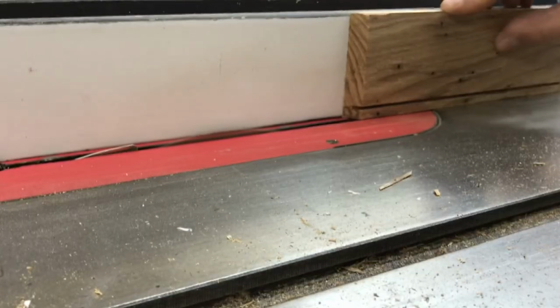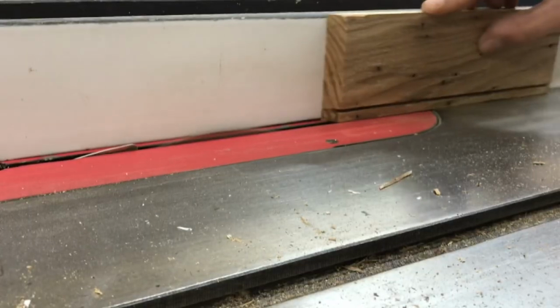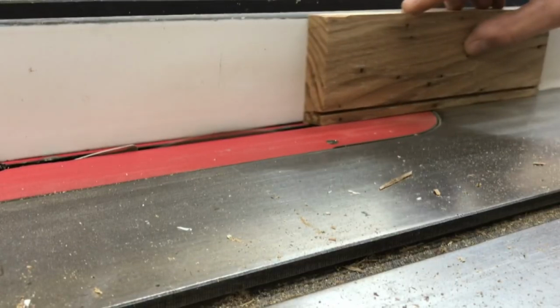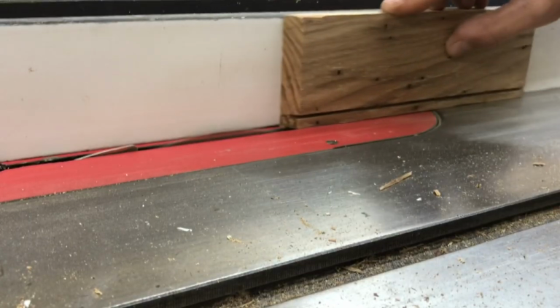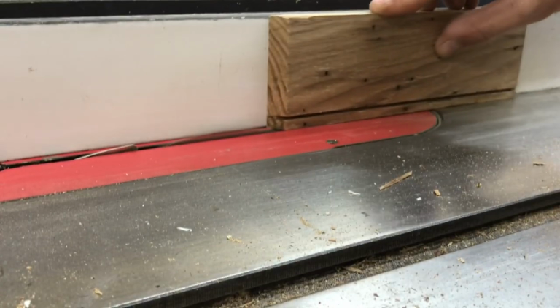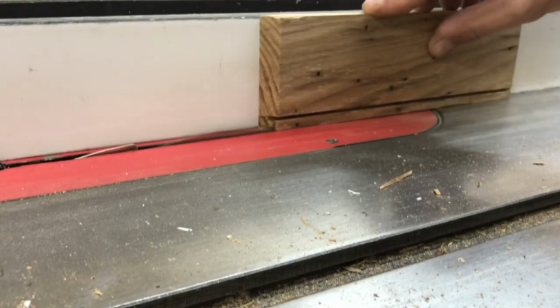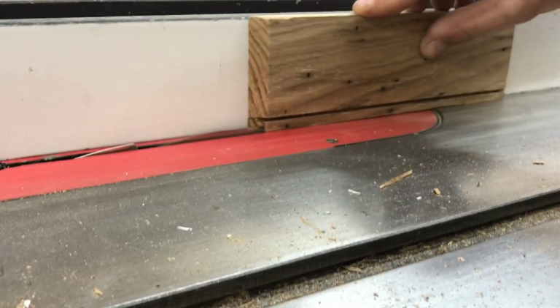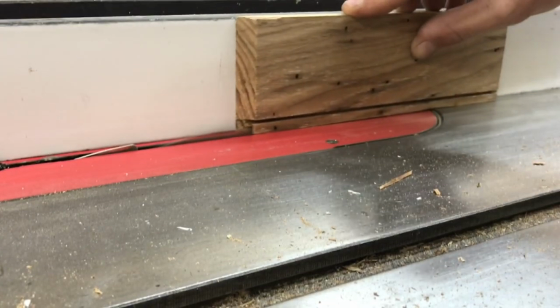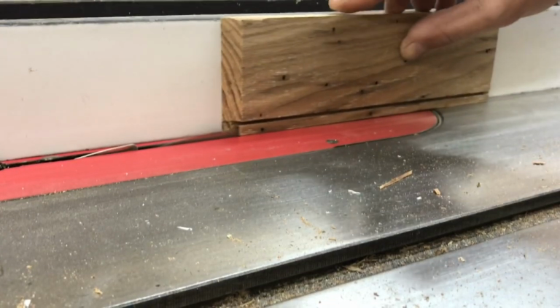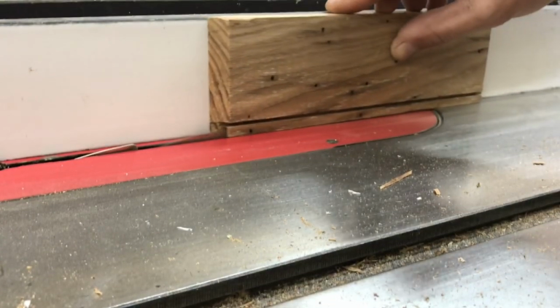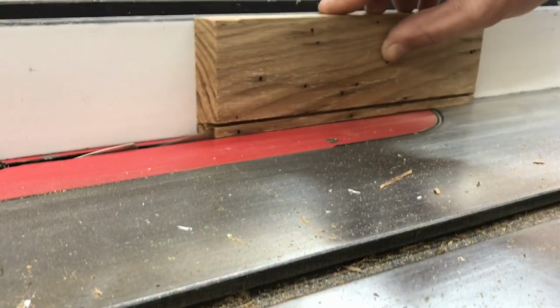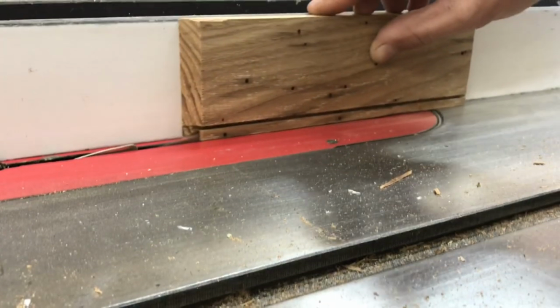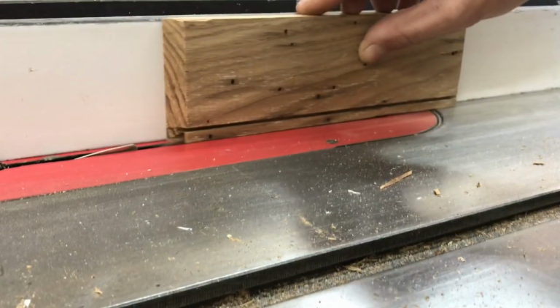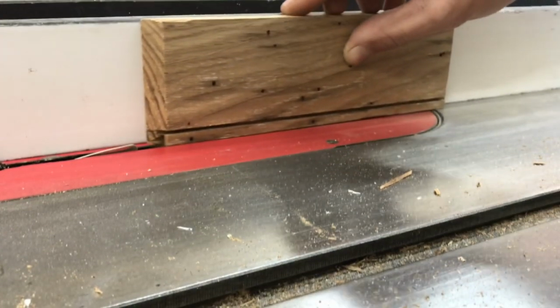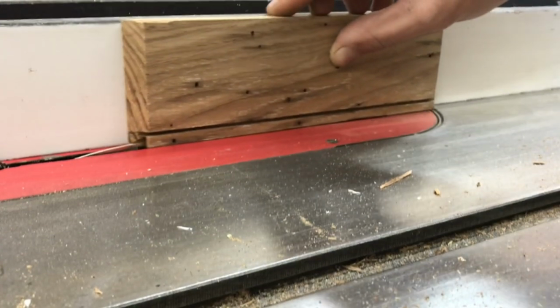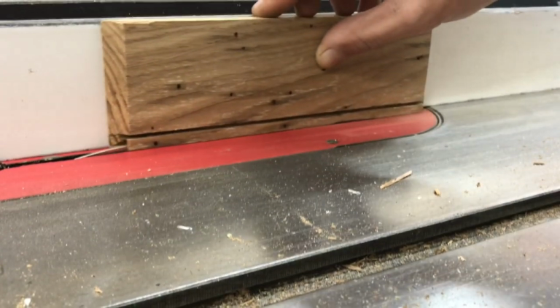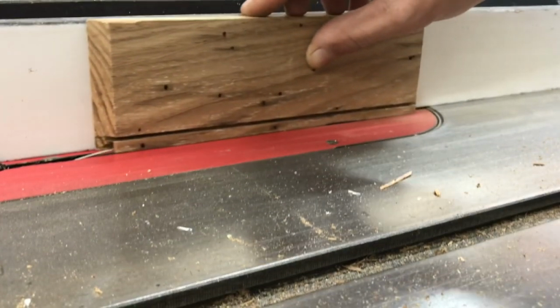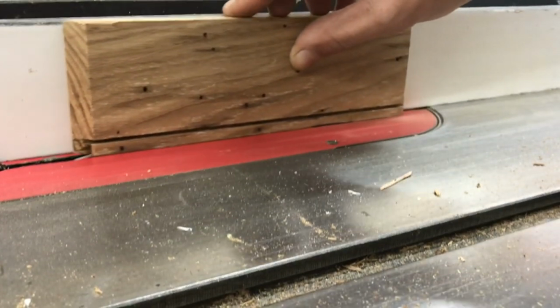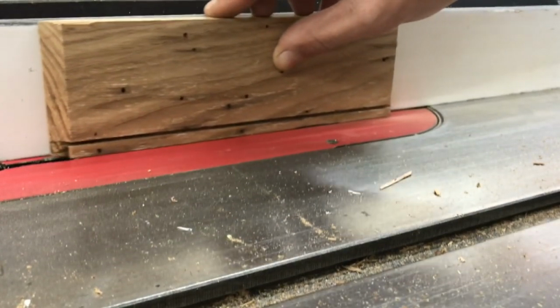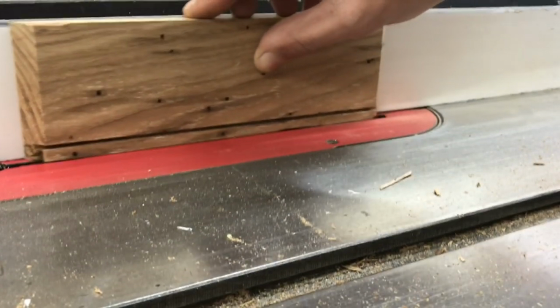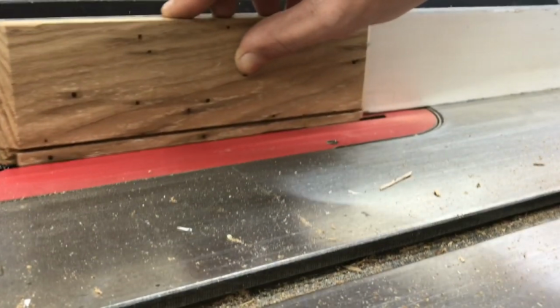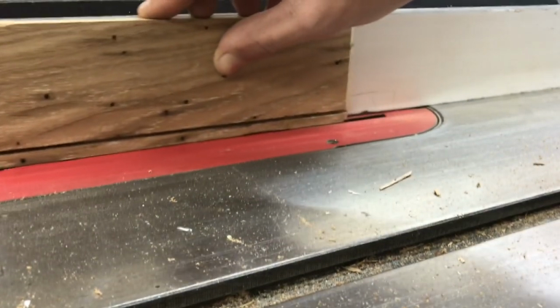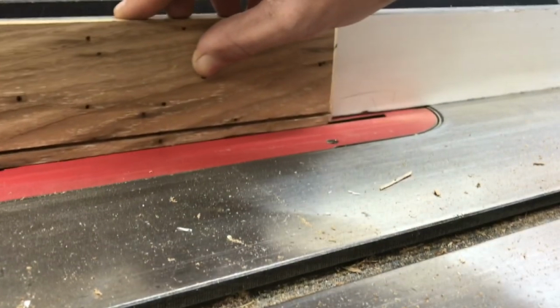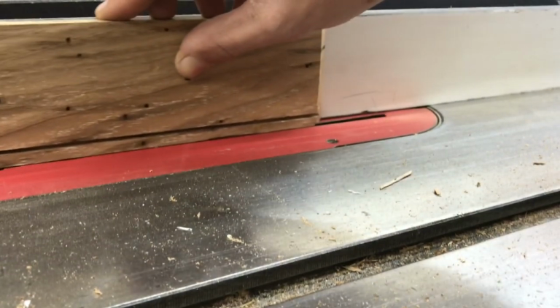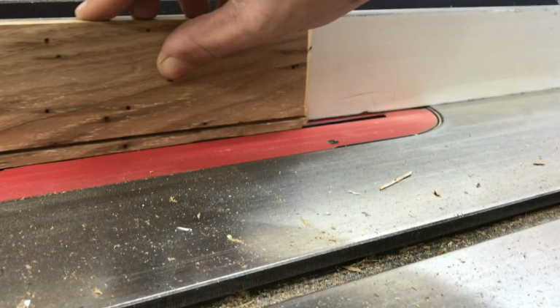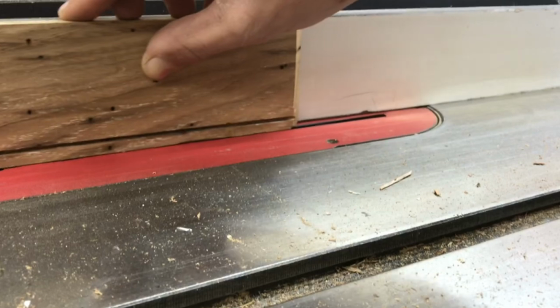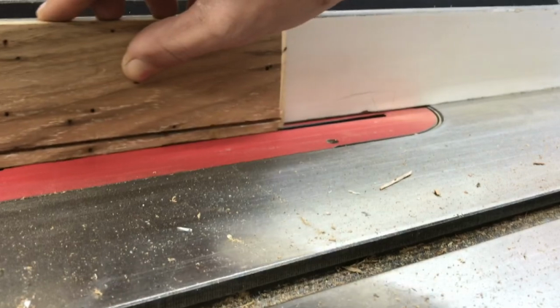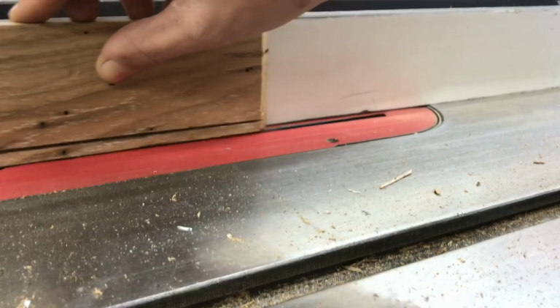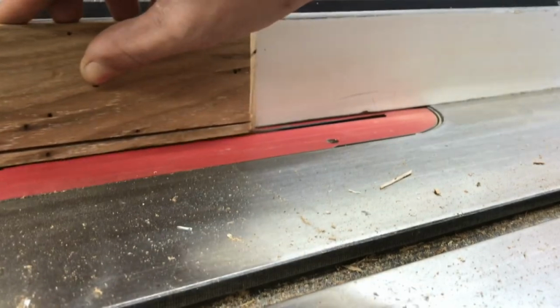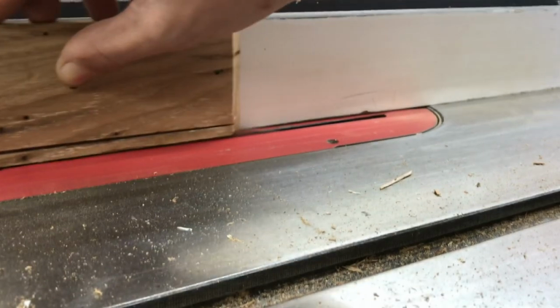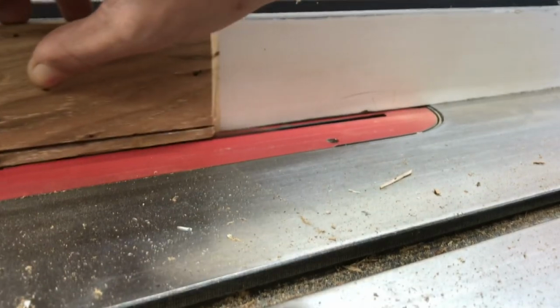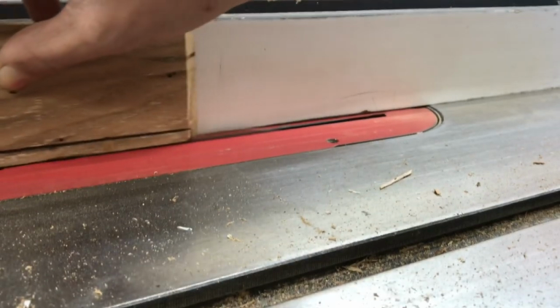Next I have to cut a small rabbit in the bottom of all of our chestnut pieces and this will accept the bottom of the box.